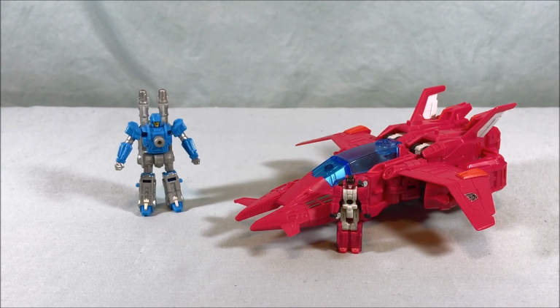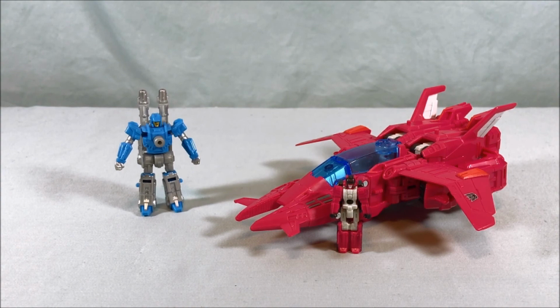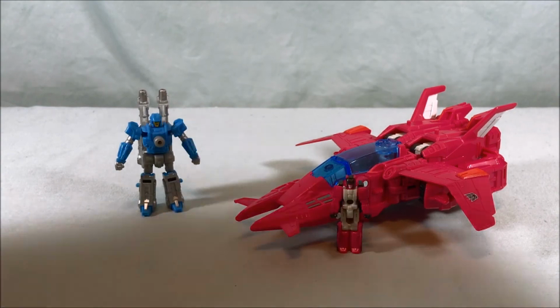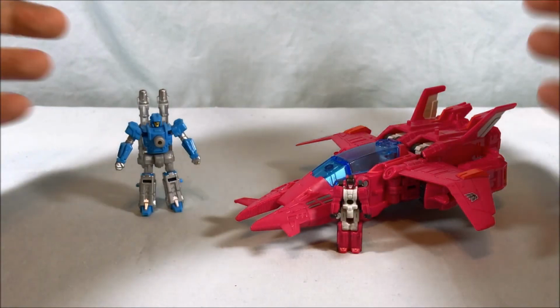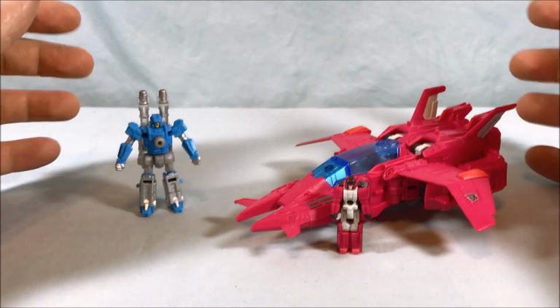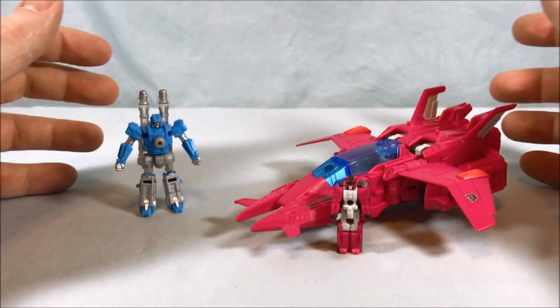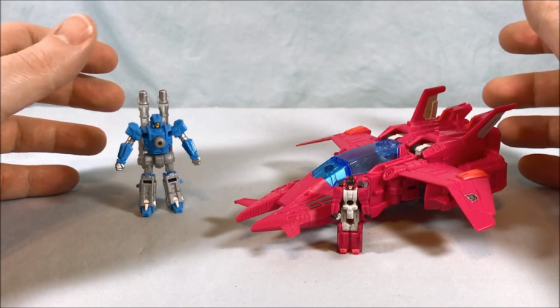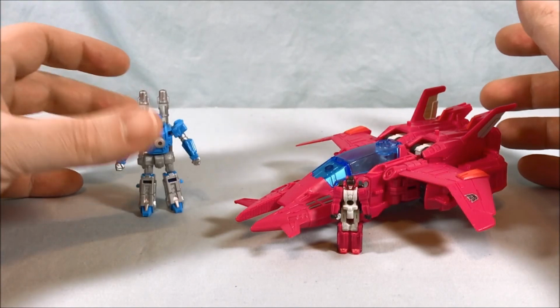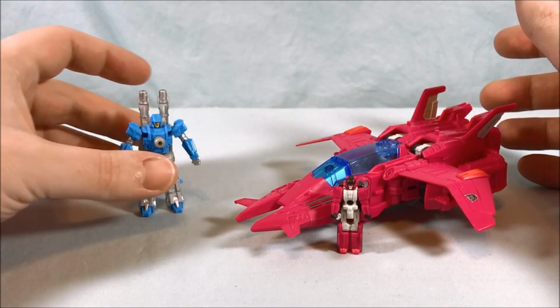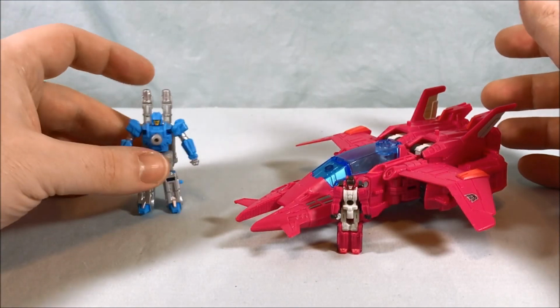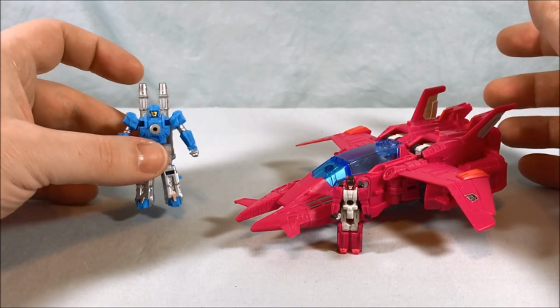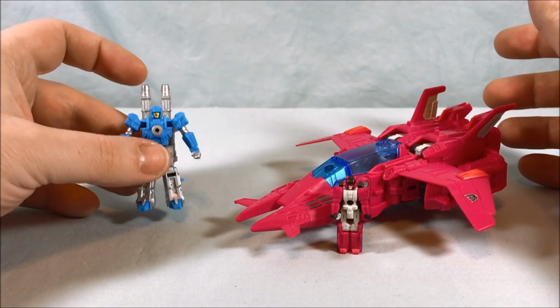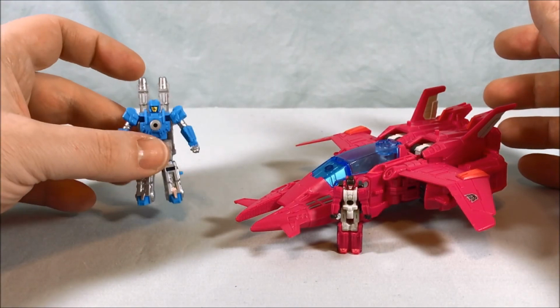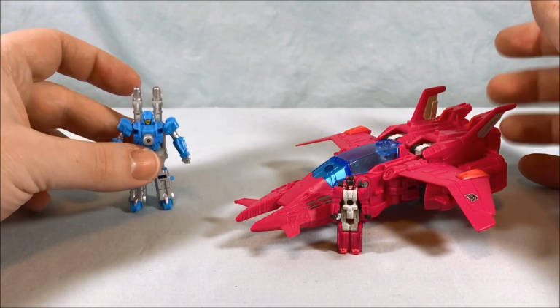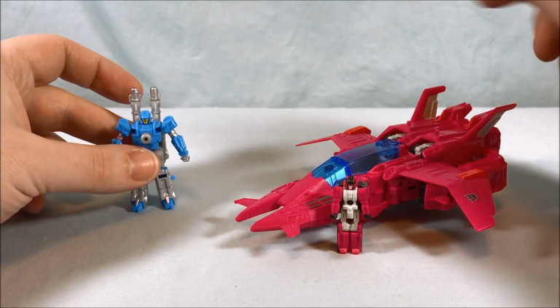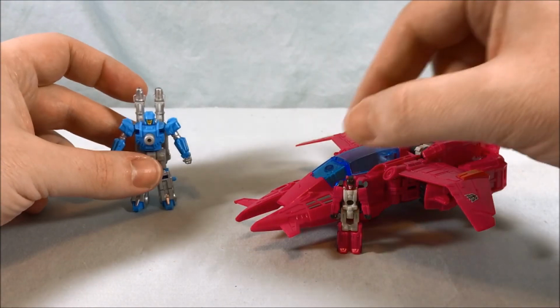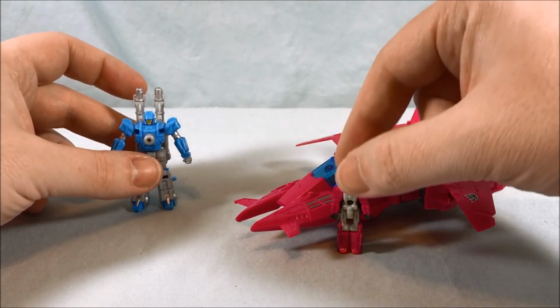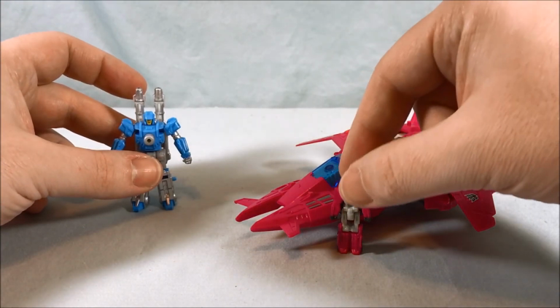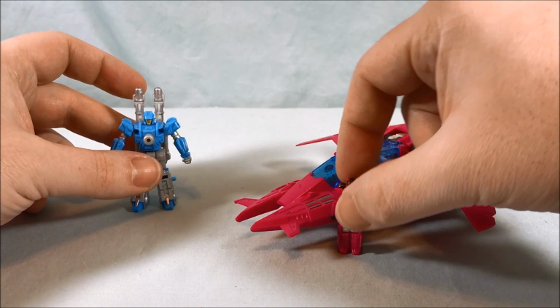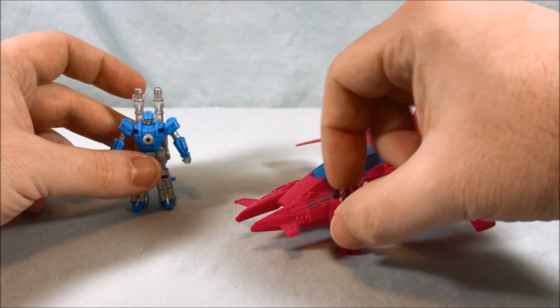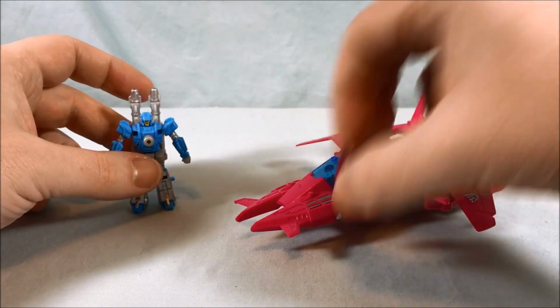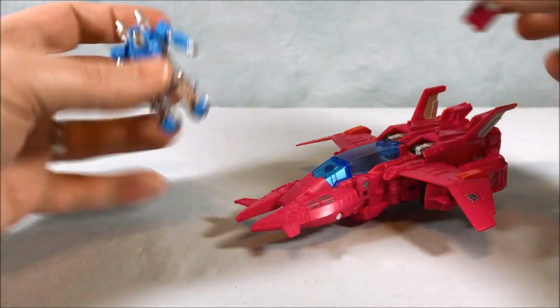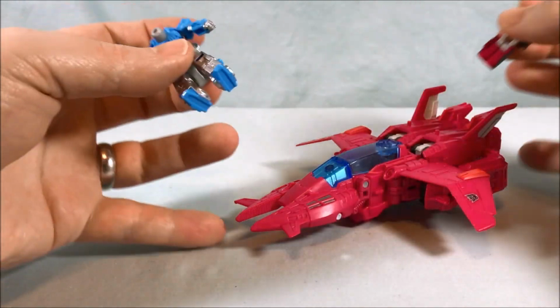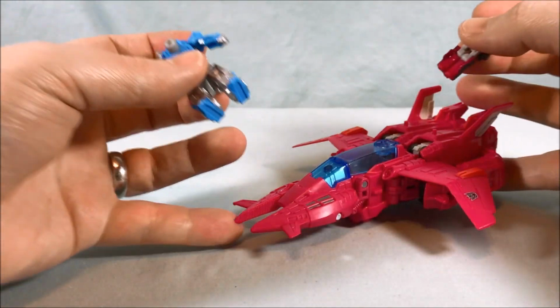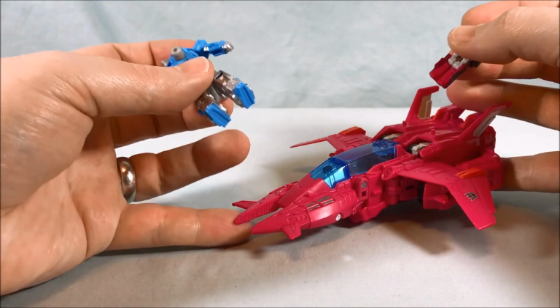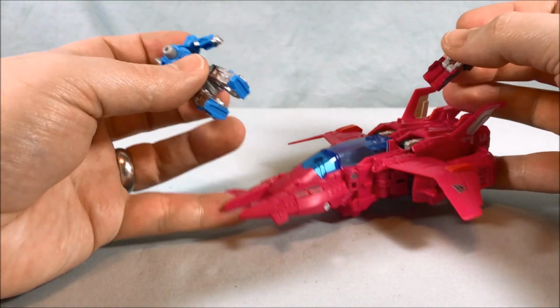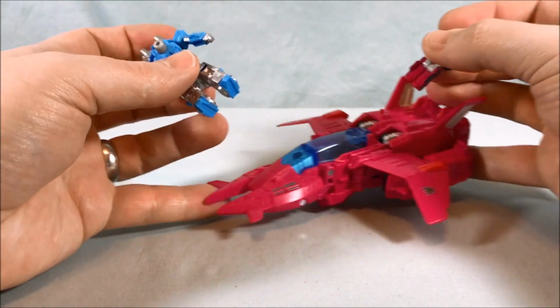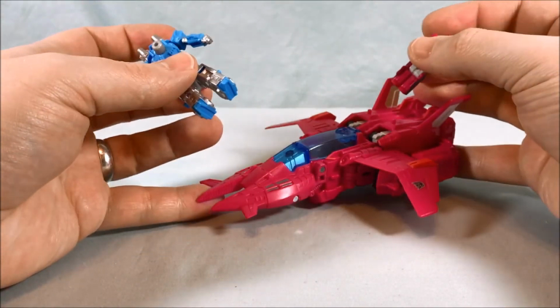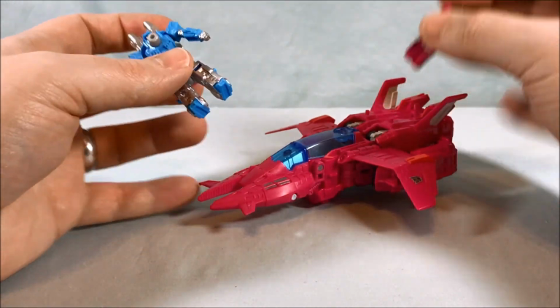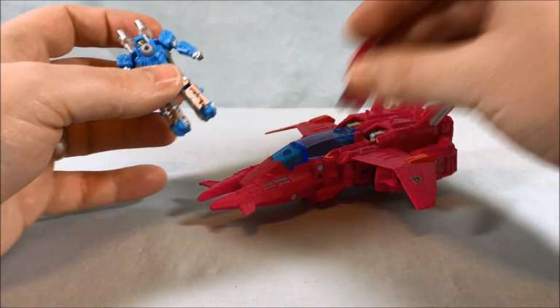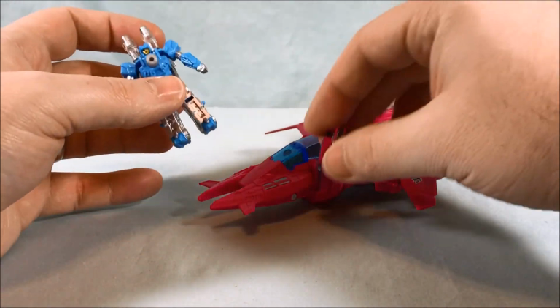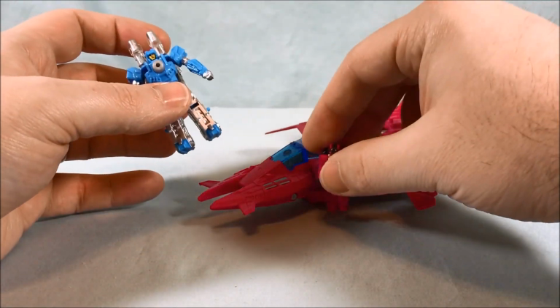Alright, so here's everything out of the packaging. Obviously you have the Target Master, the Headmaster, and then the vehicle which will become the body.